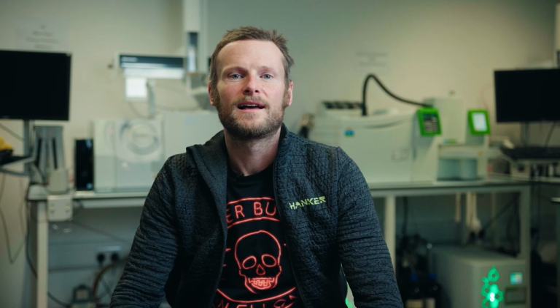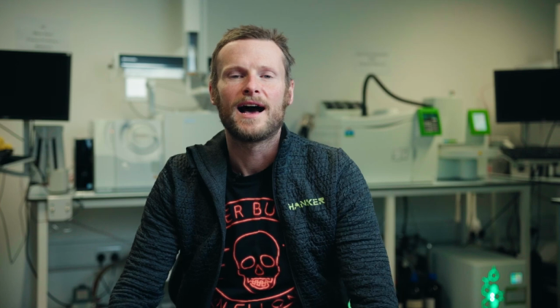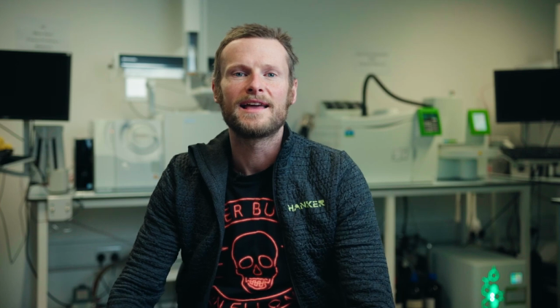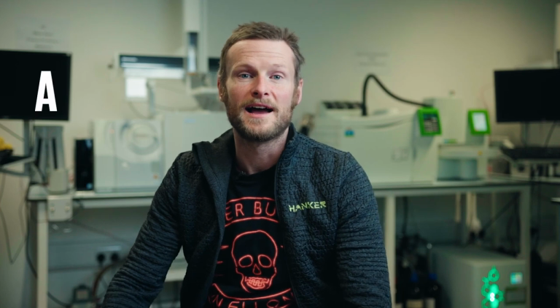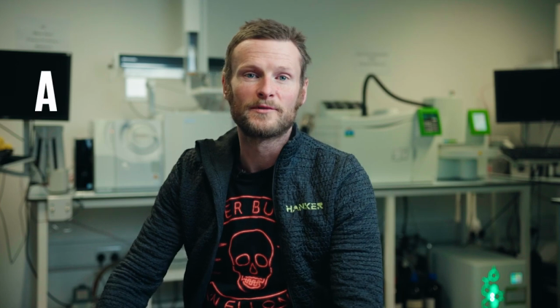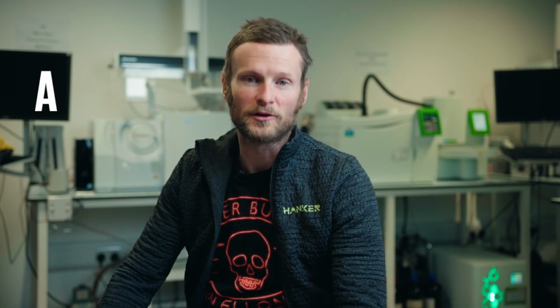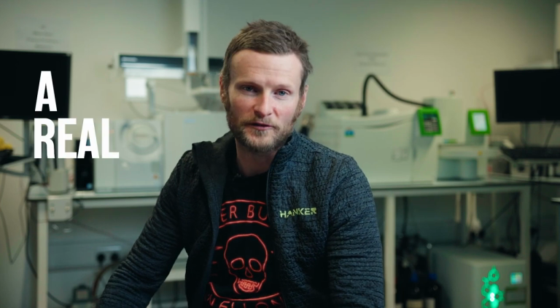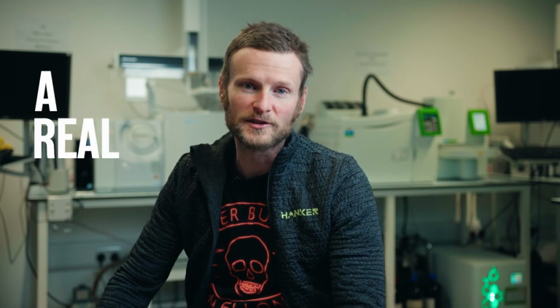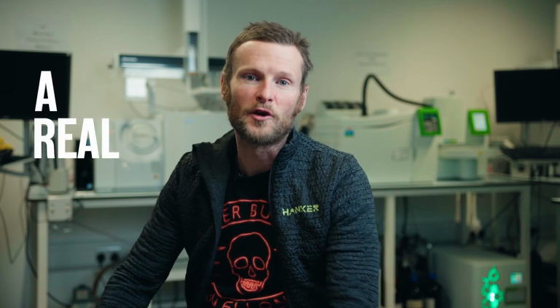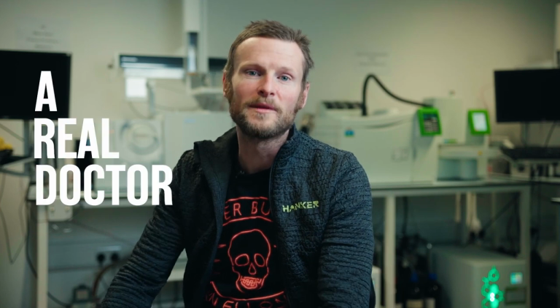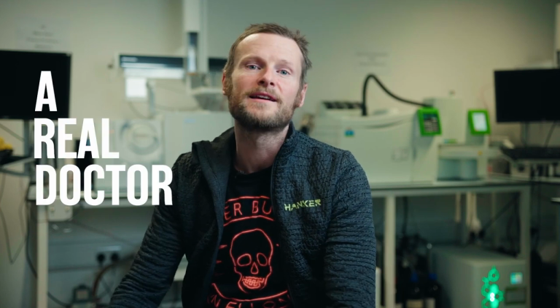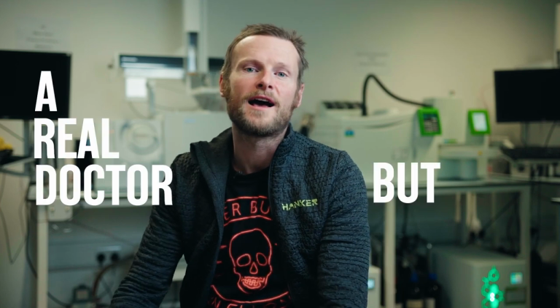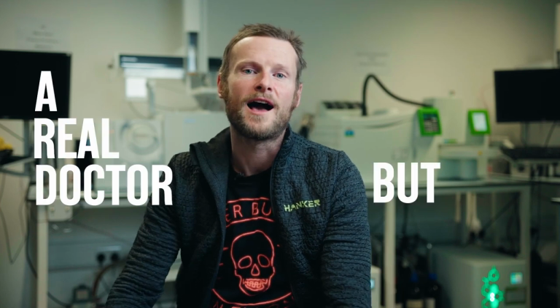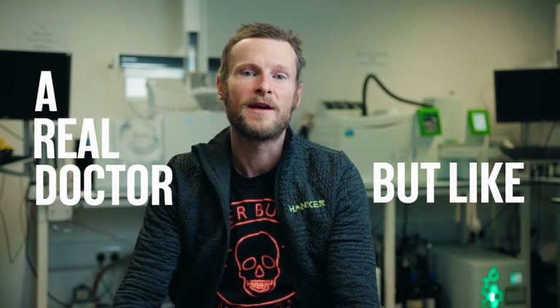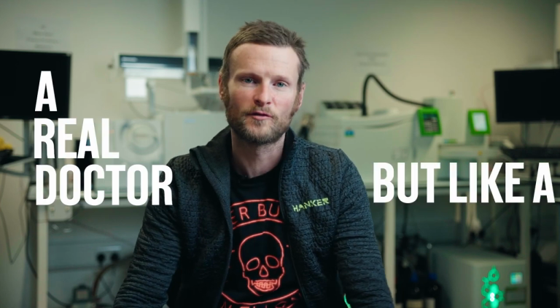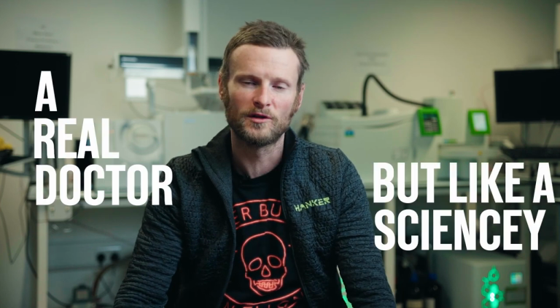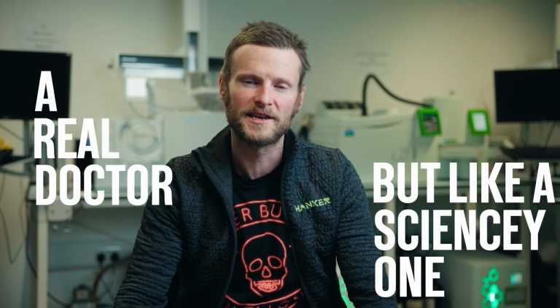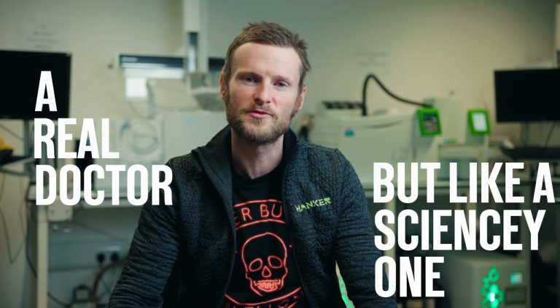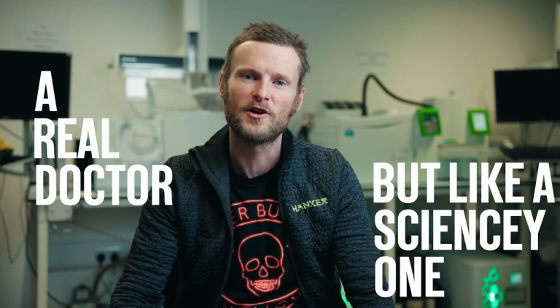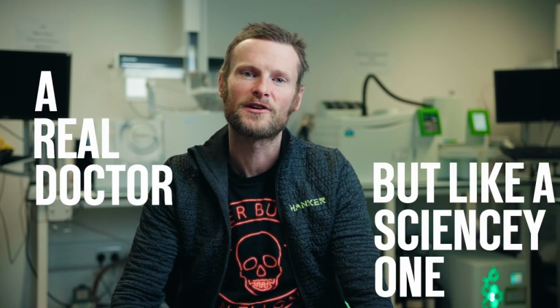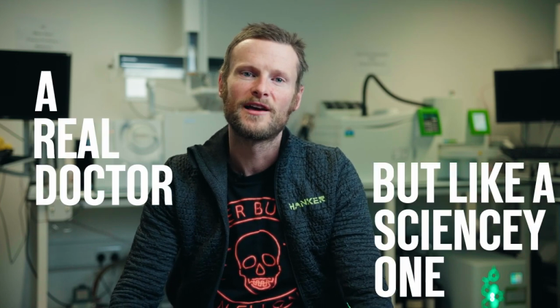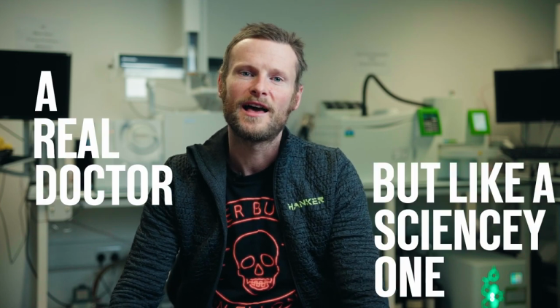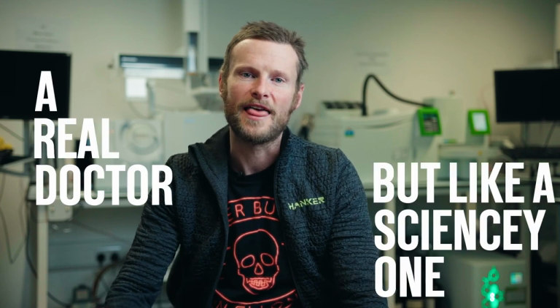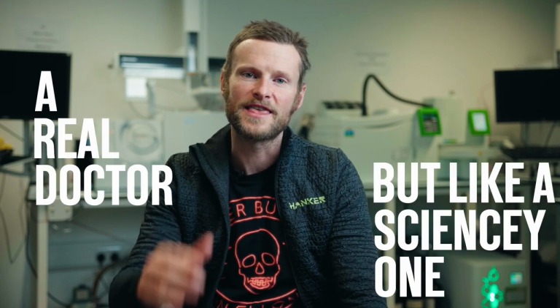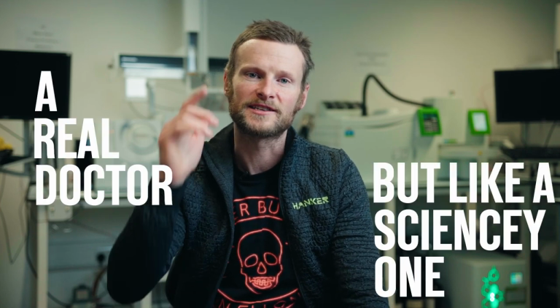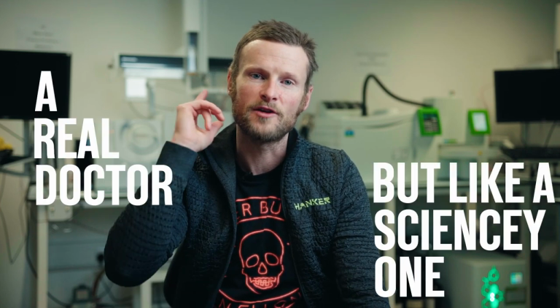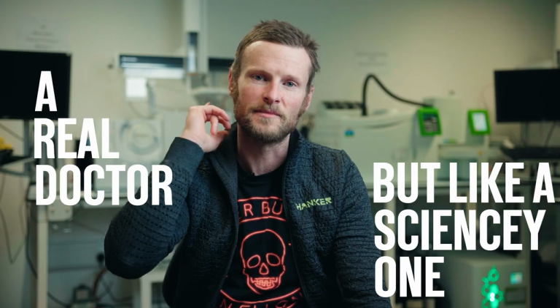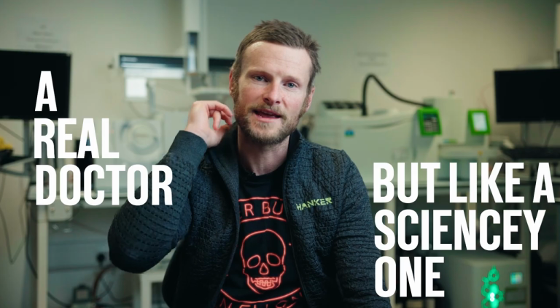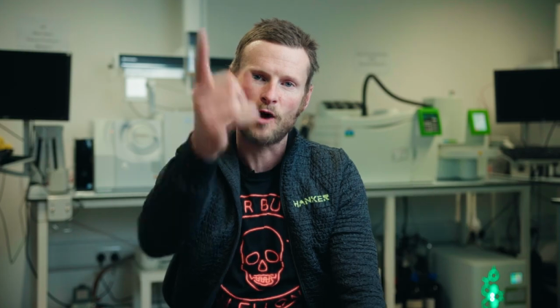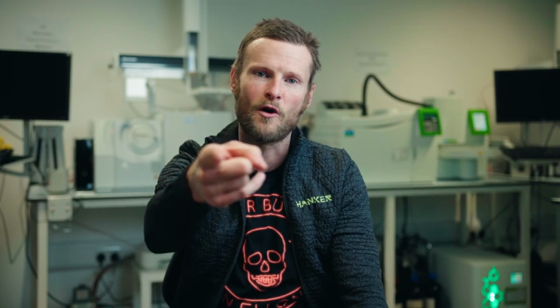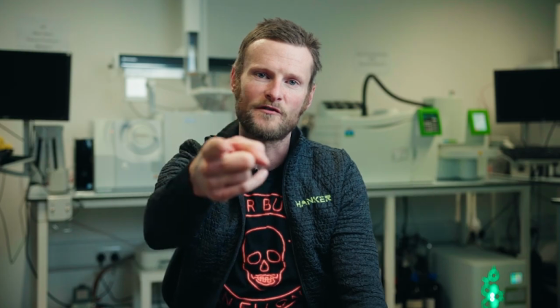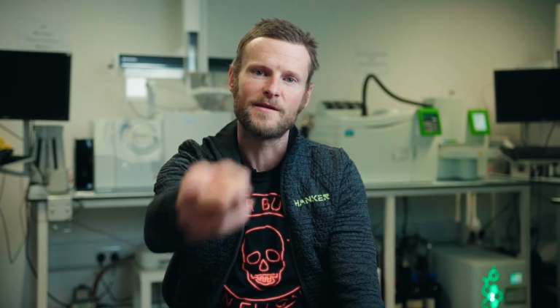Hi, I'm Dr. Fraser Gormley. I'm Head of Quality at BrewDog, and this is how to make alcohol-free beer.